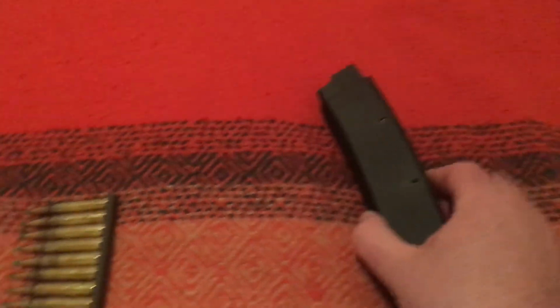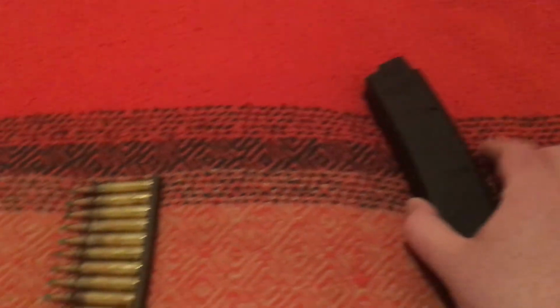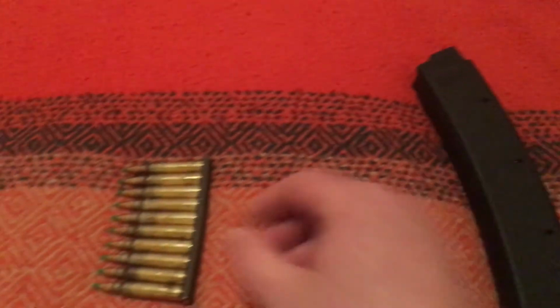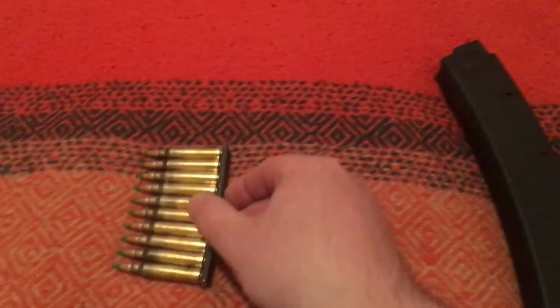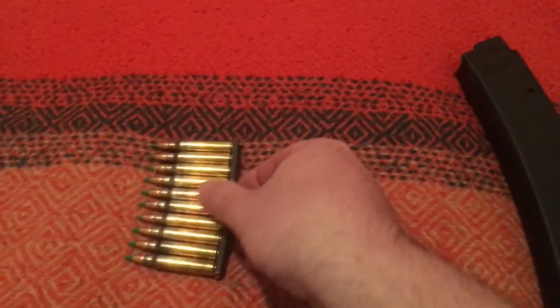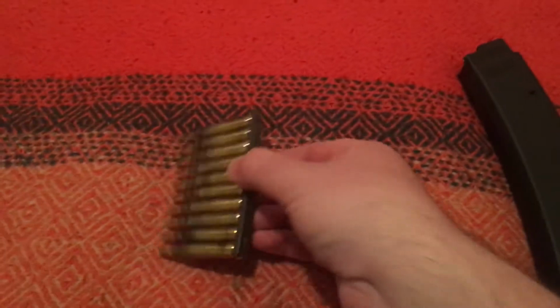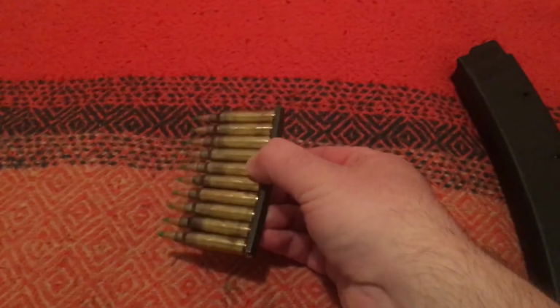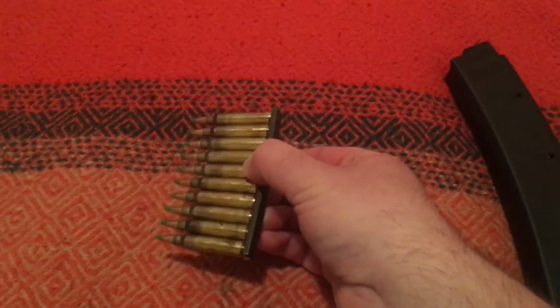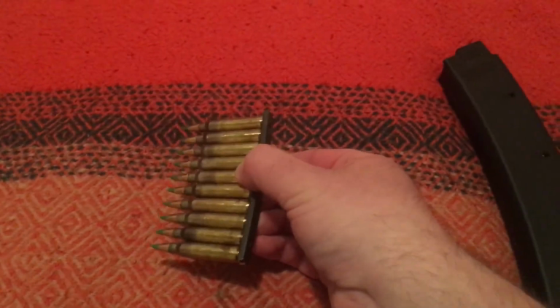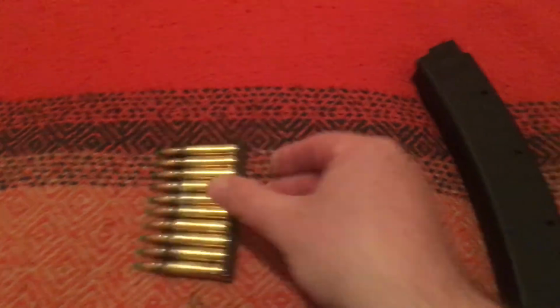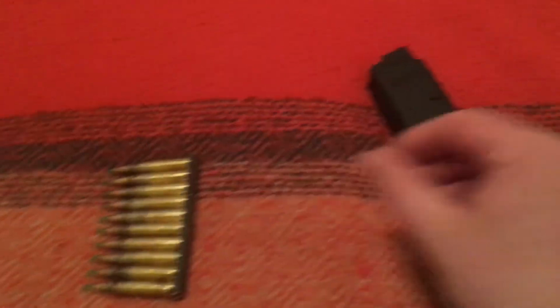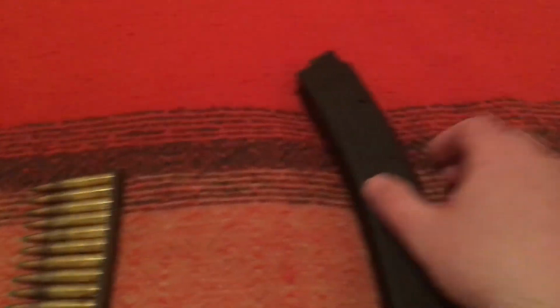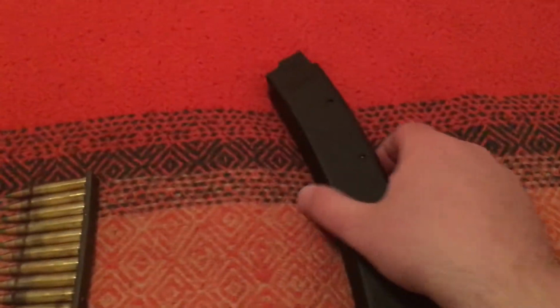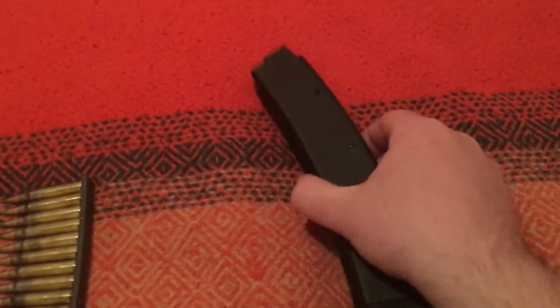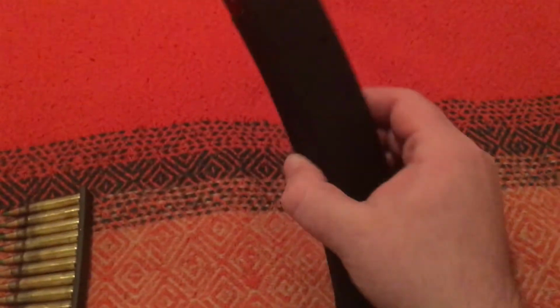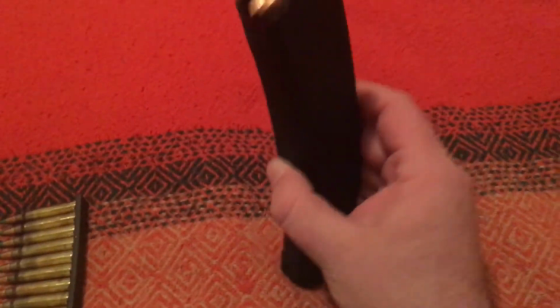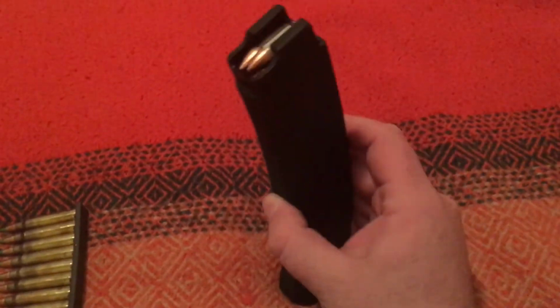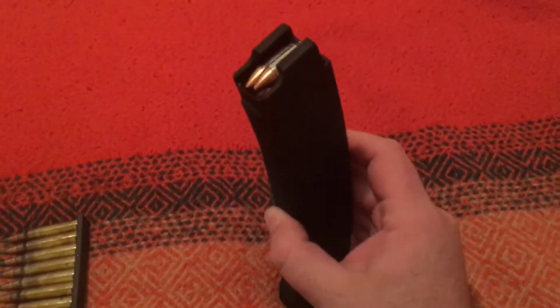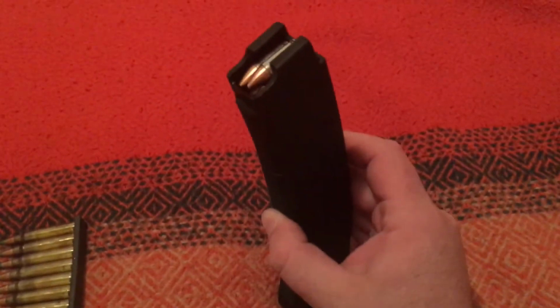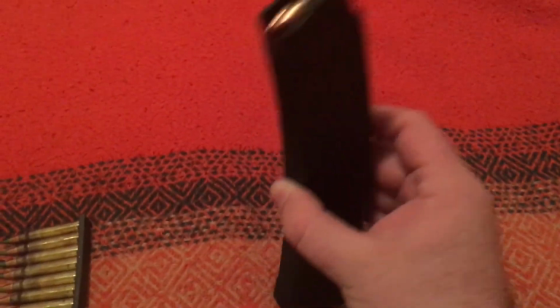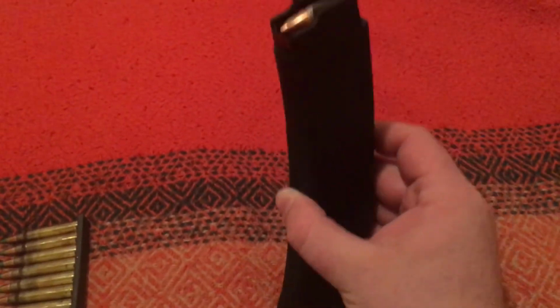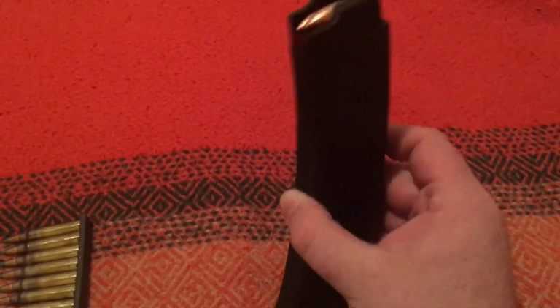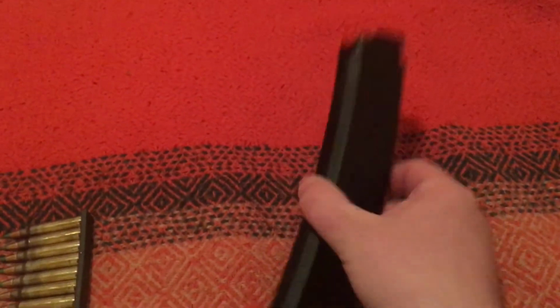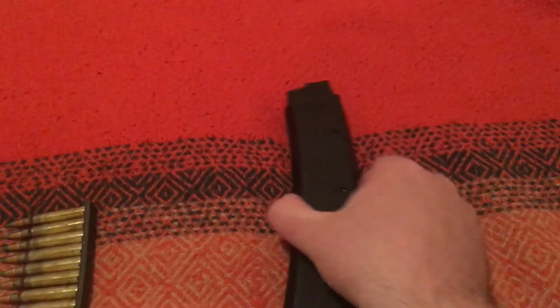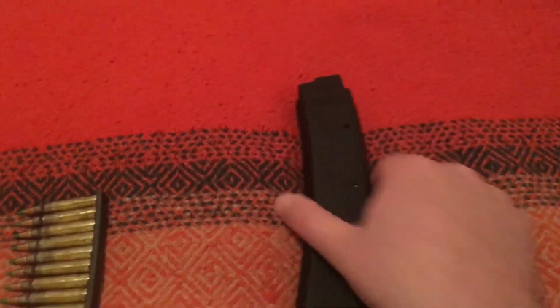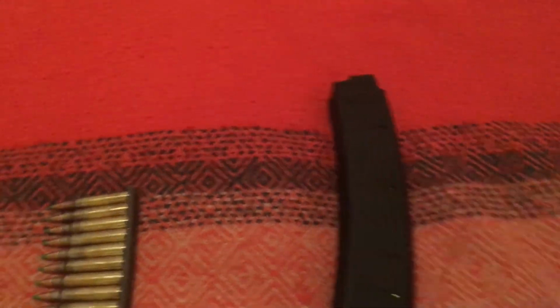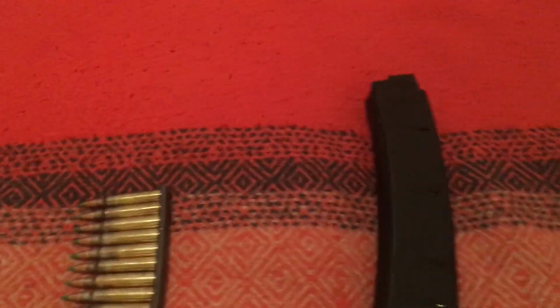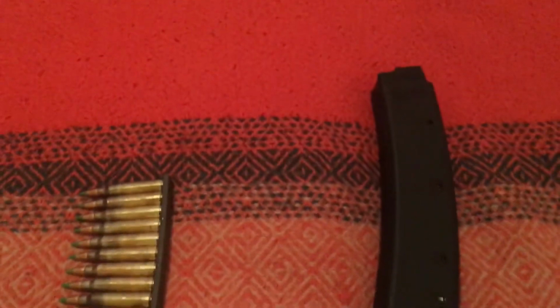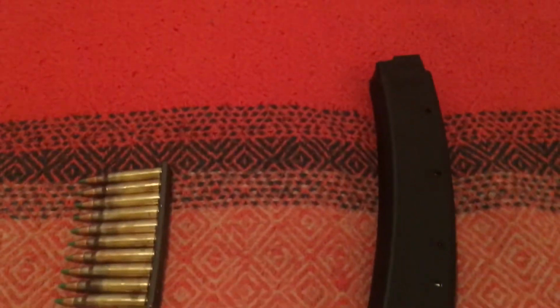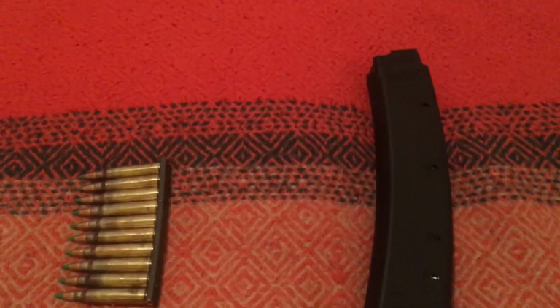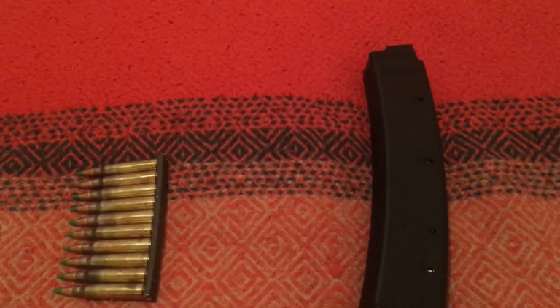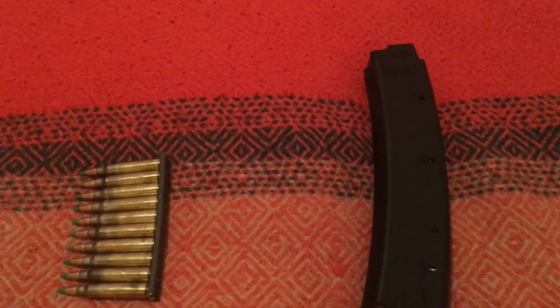So to recap: a clip clips onto the back, and a magazine contains. Thank you very much.